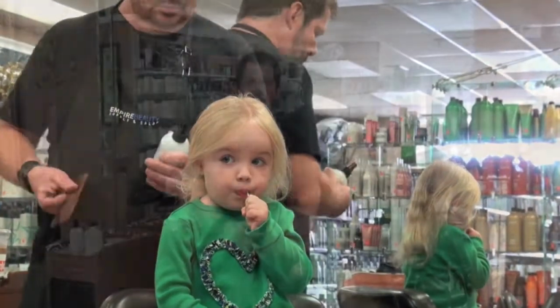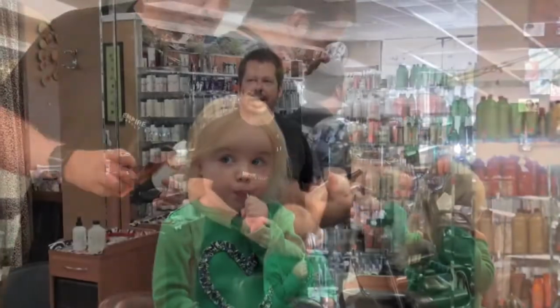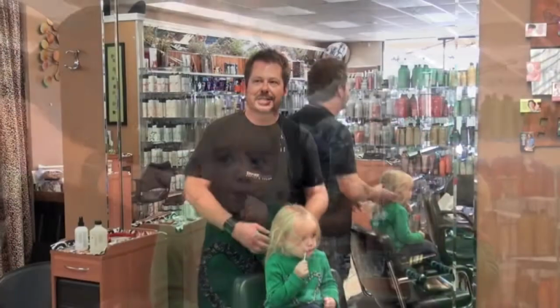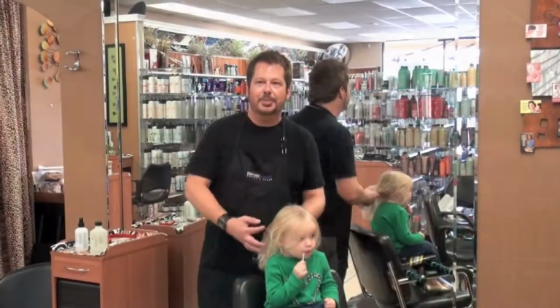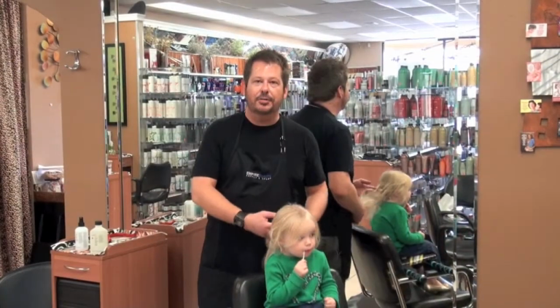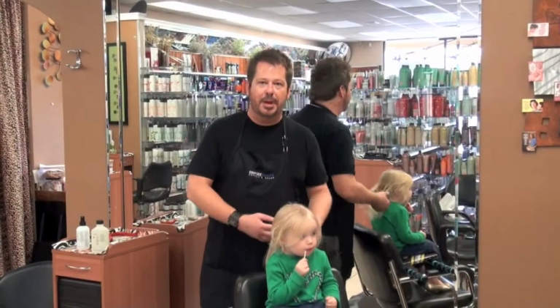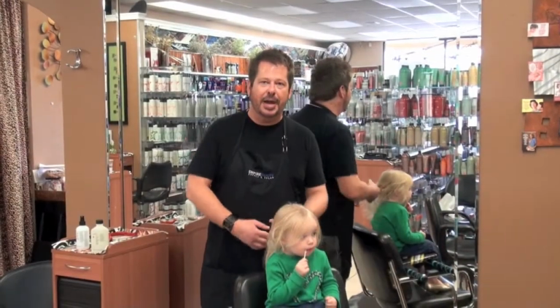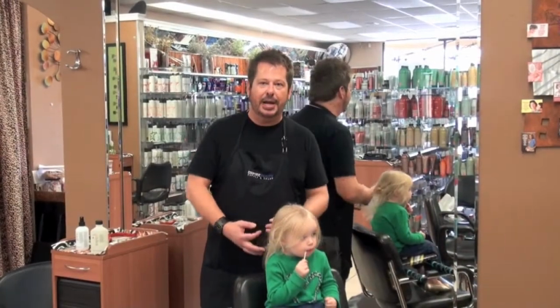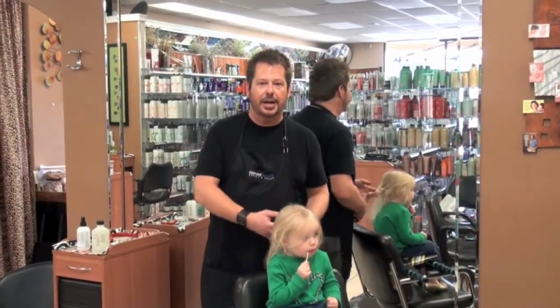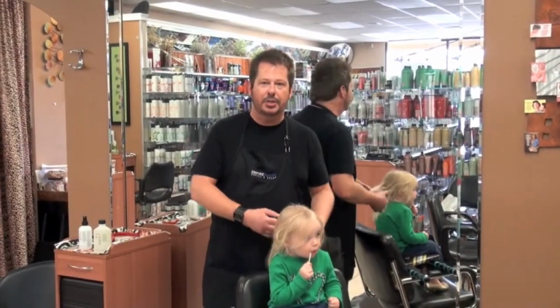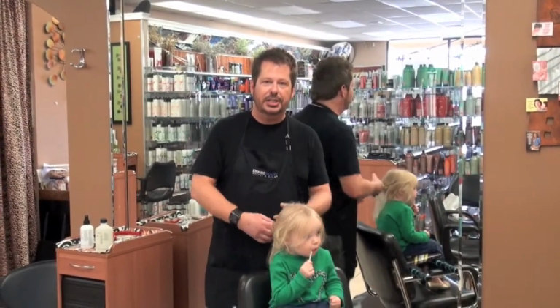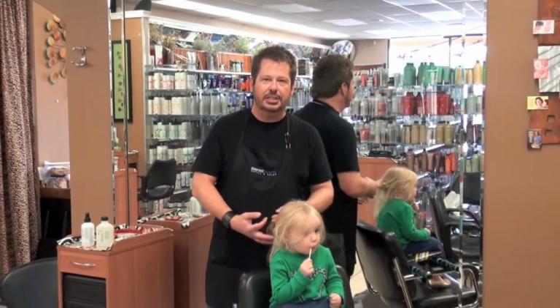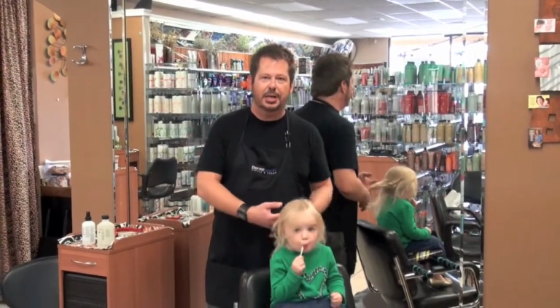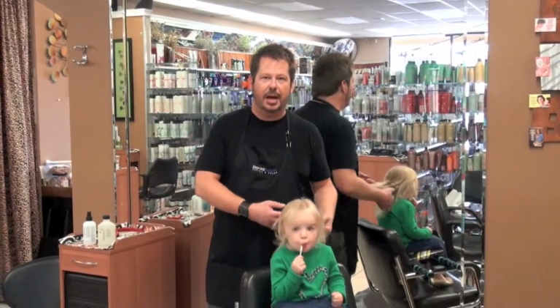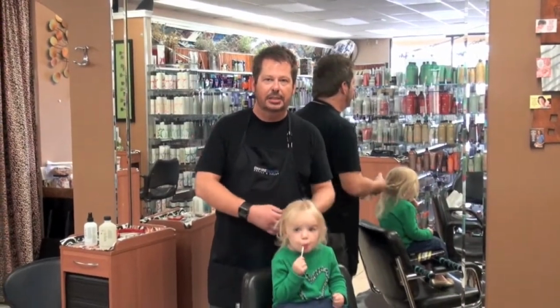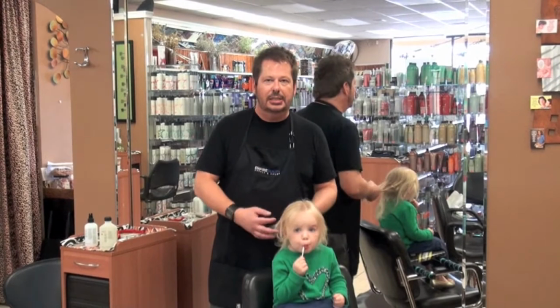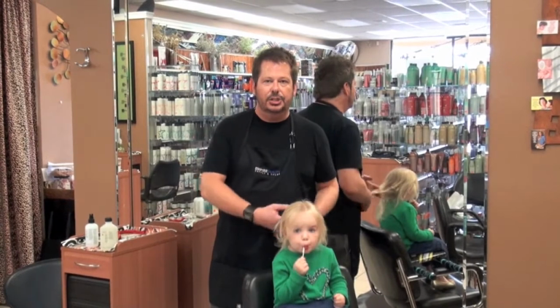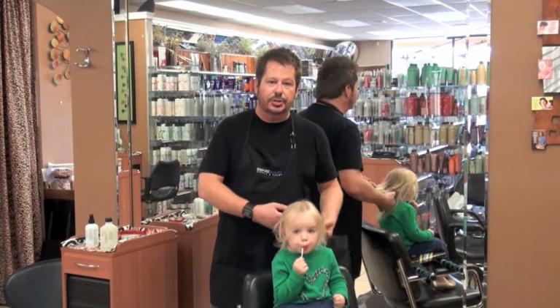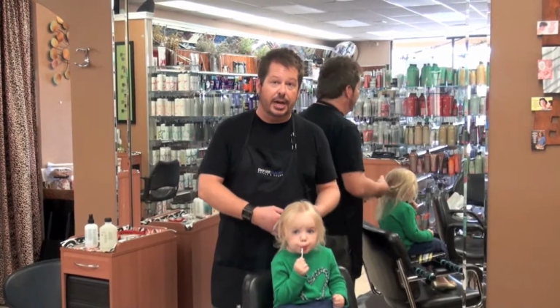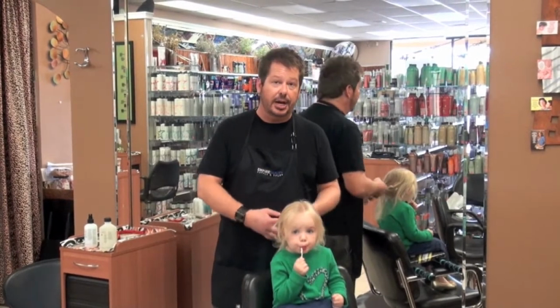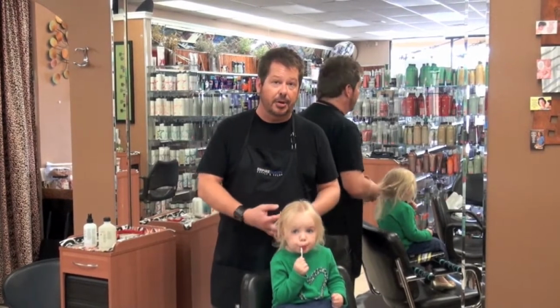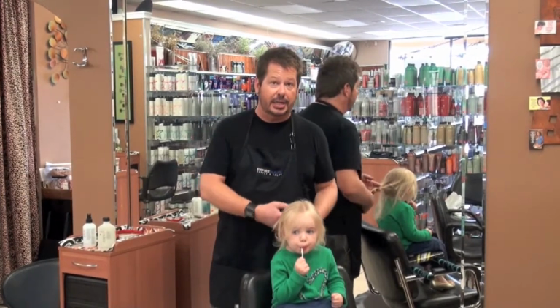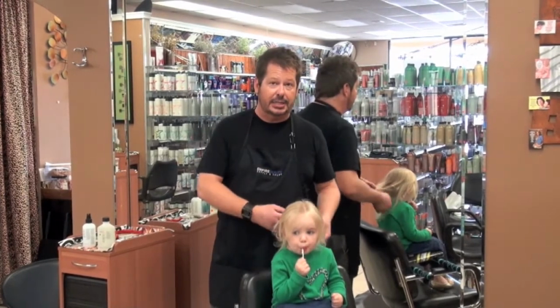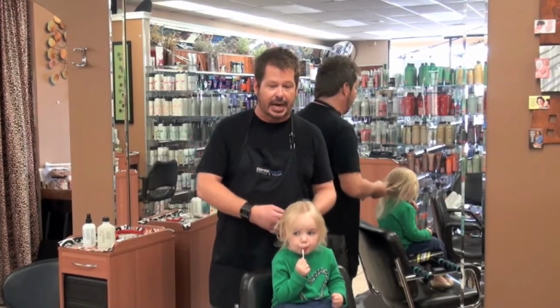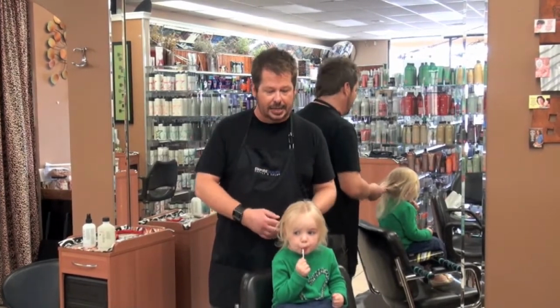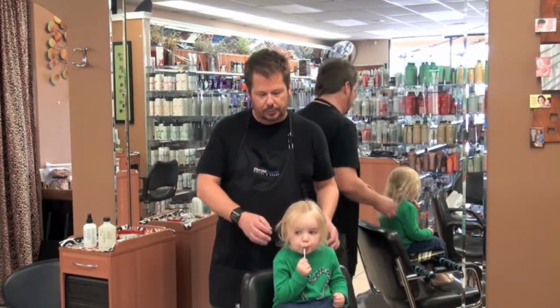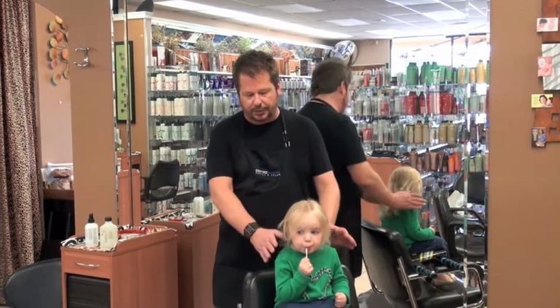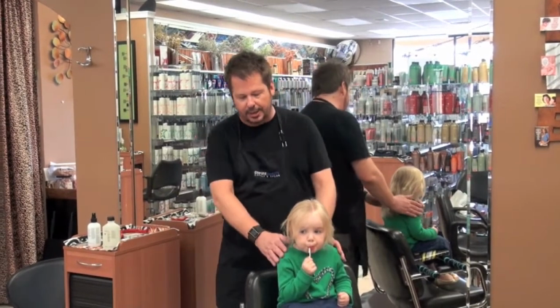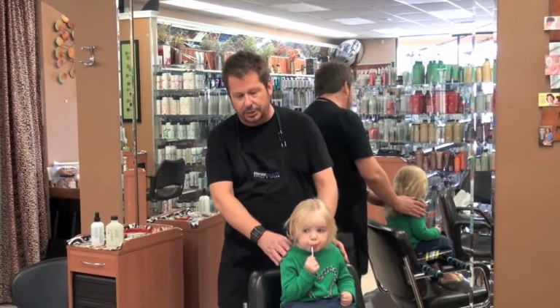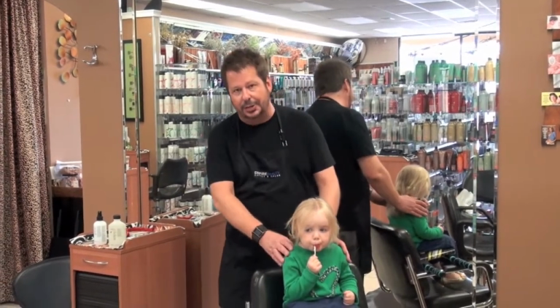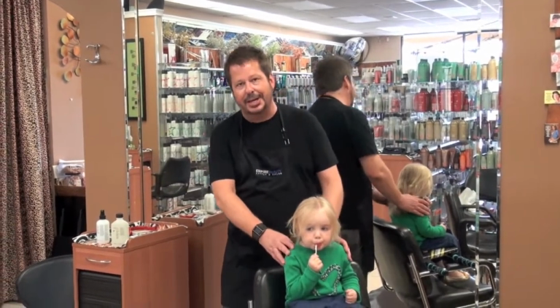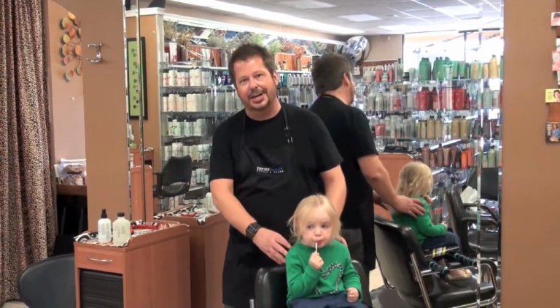Hi, this is Michael from Empire and we're just going to talk about children's hair care products today. We've got little Julia here.